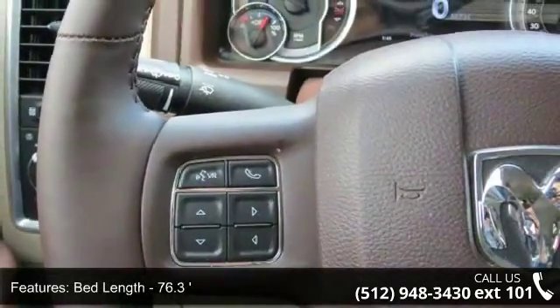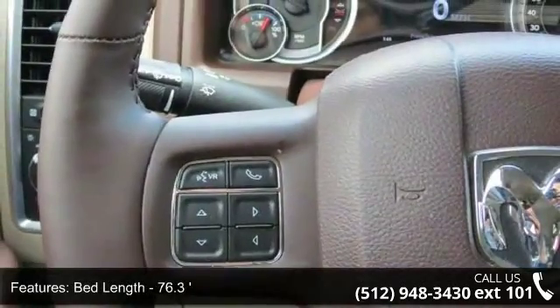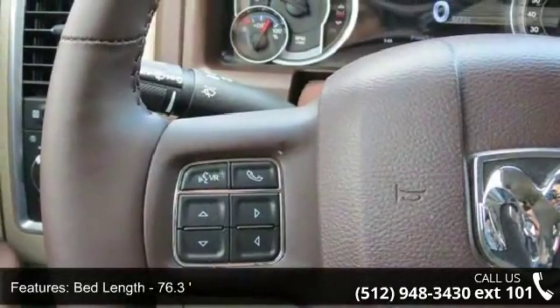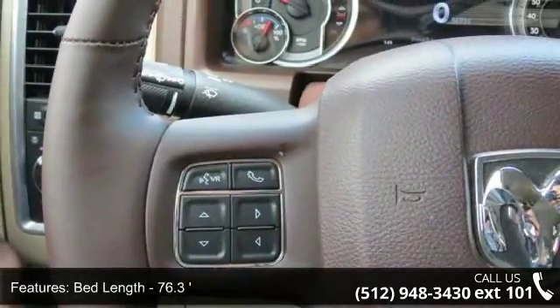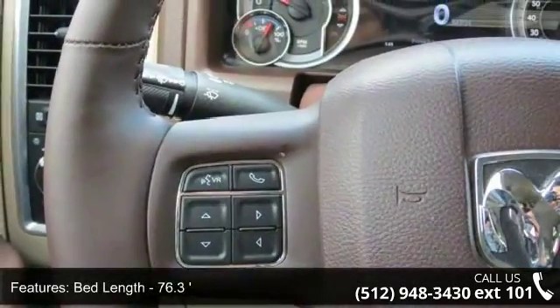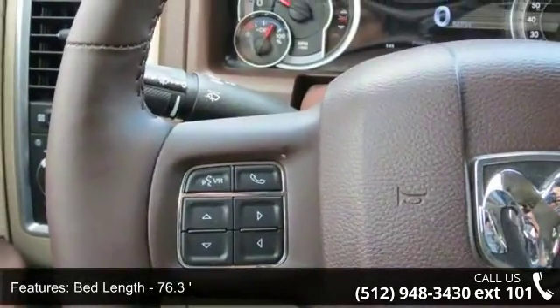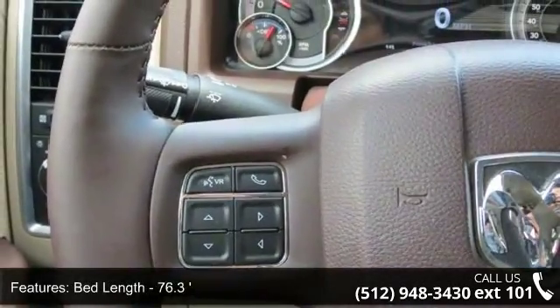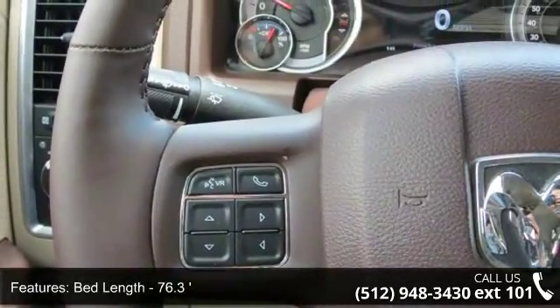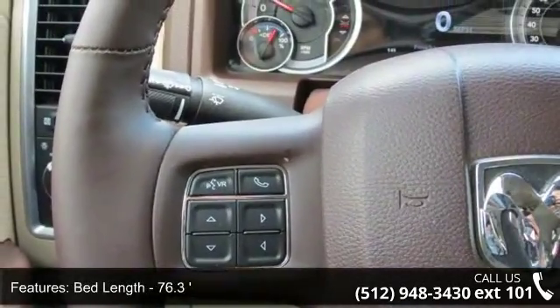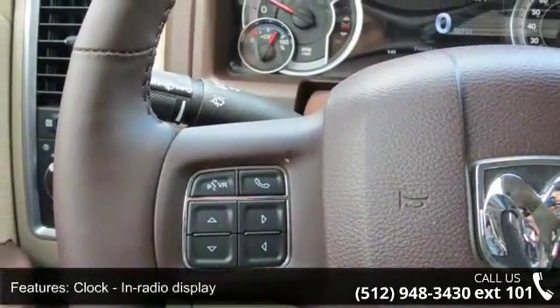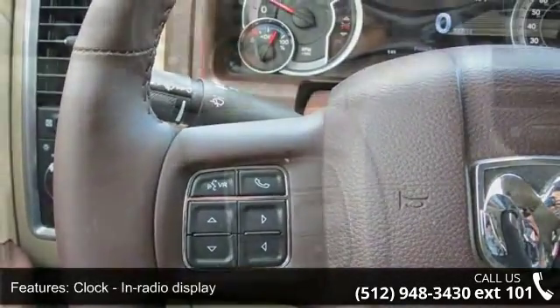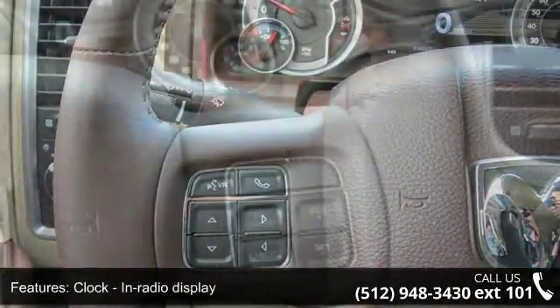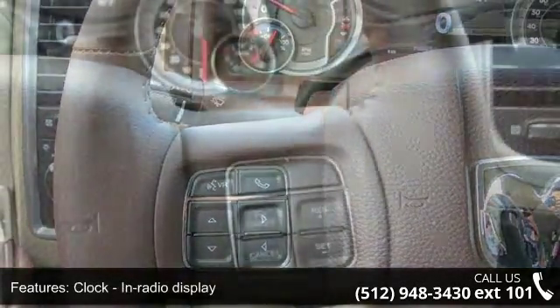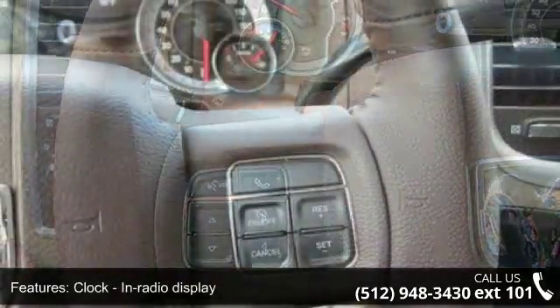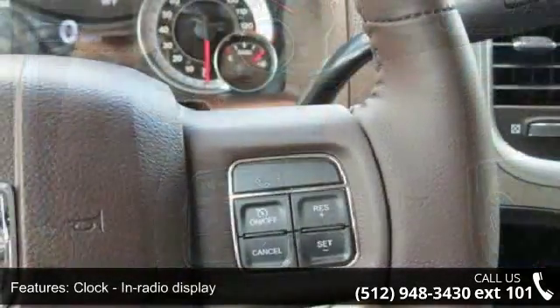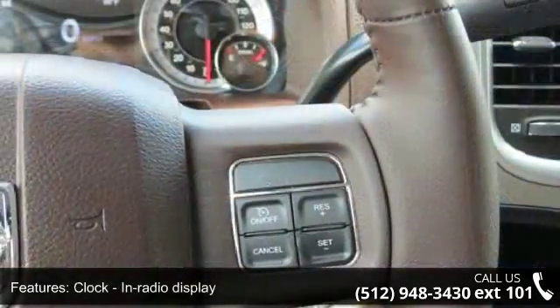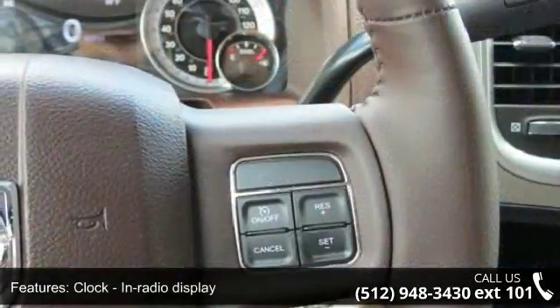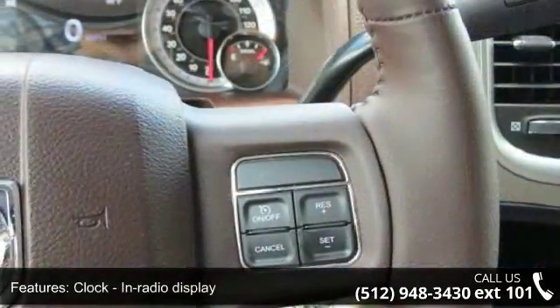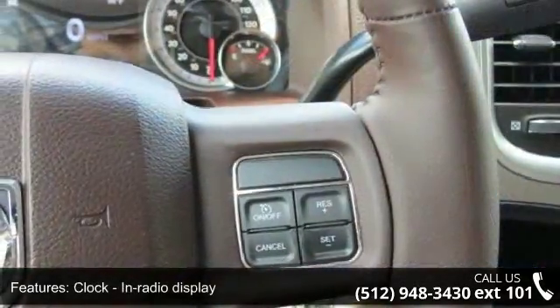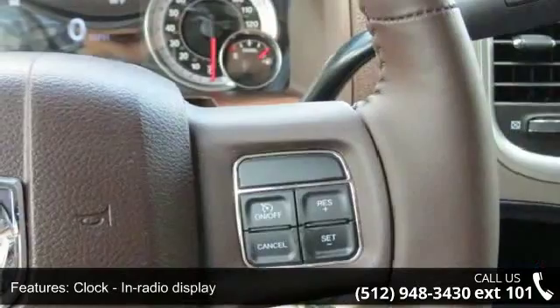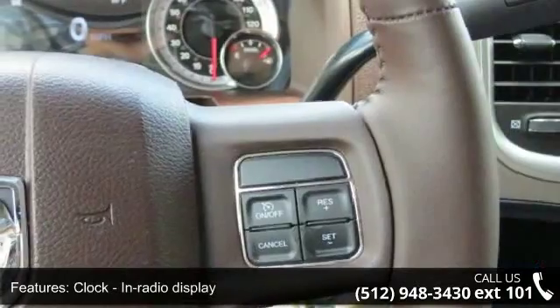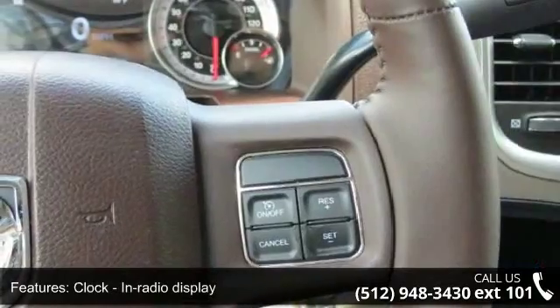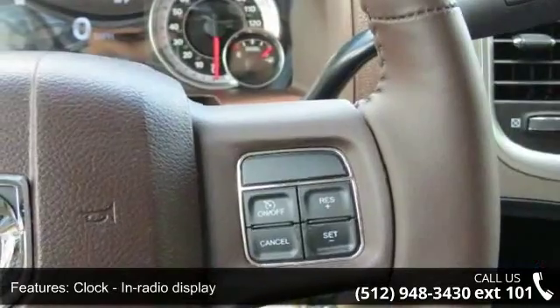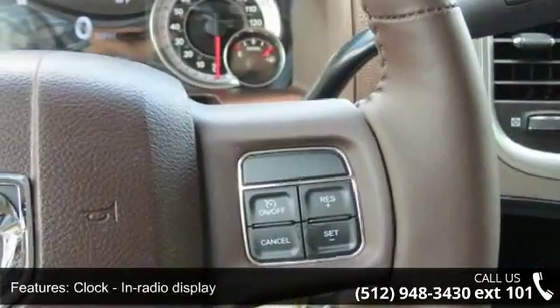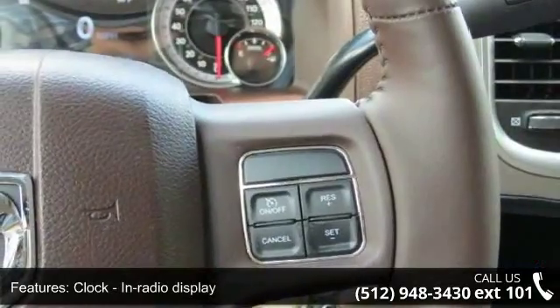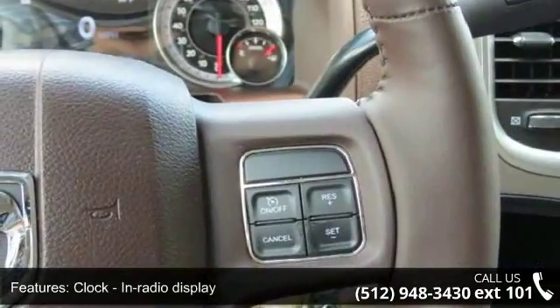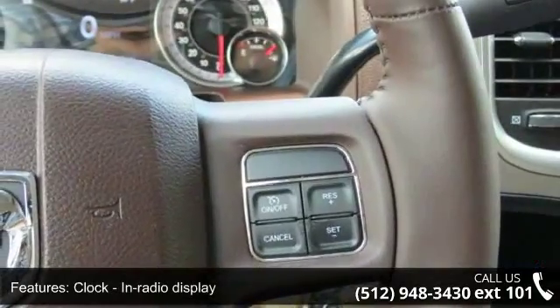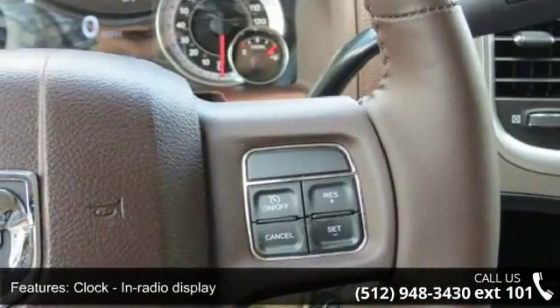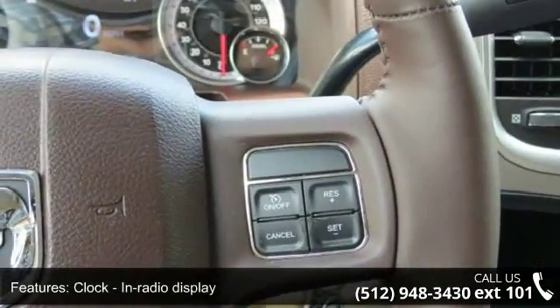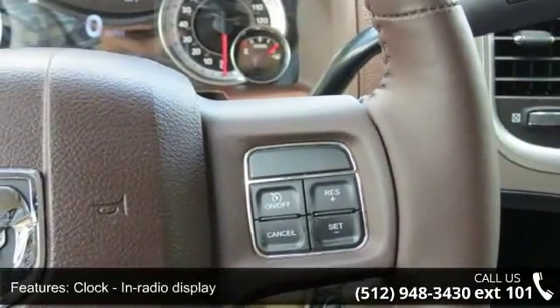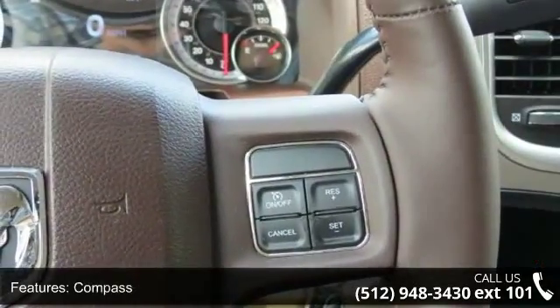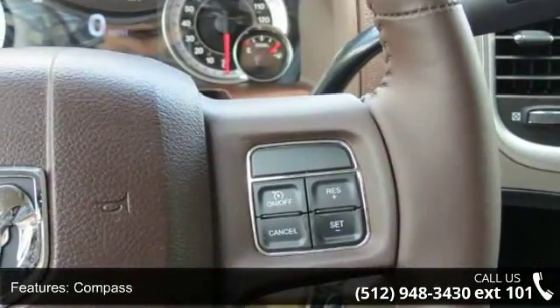Clock with in-radio display, compass, cruise control, dusk-sensing headlights, and an hour meter.